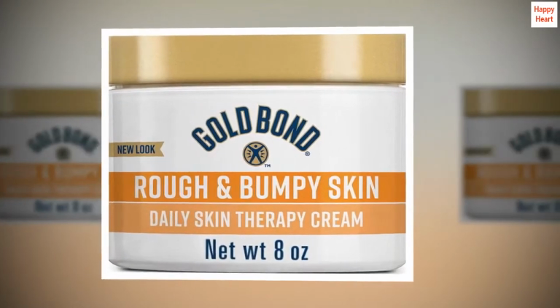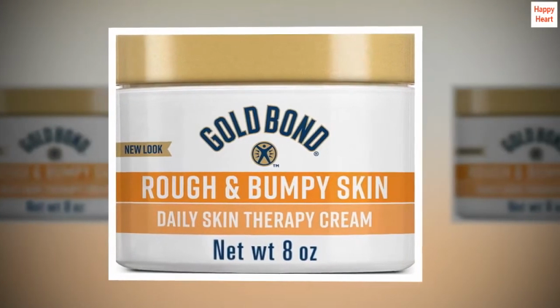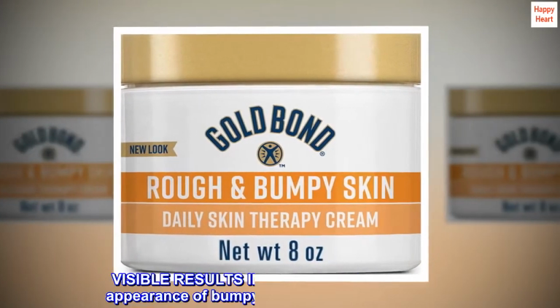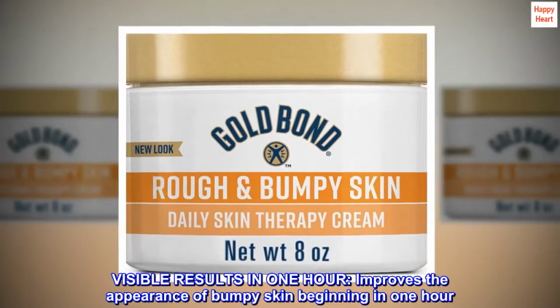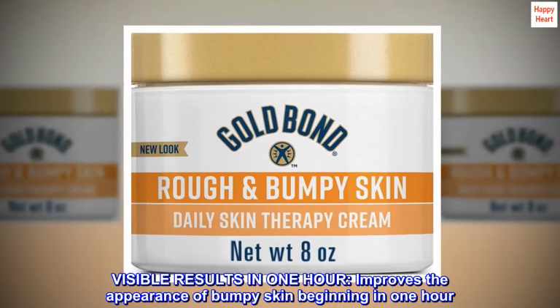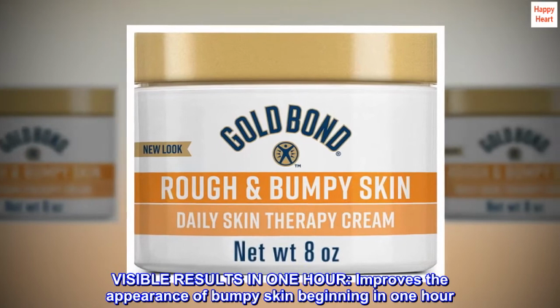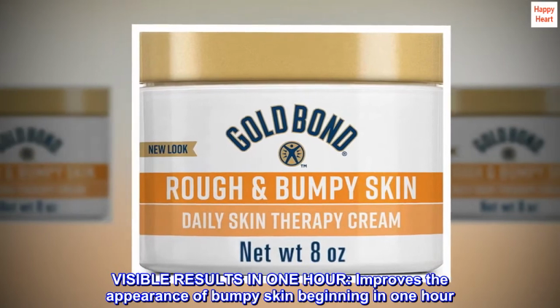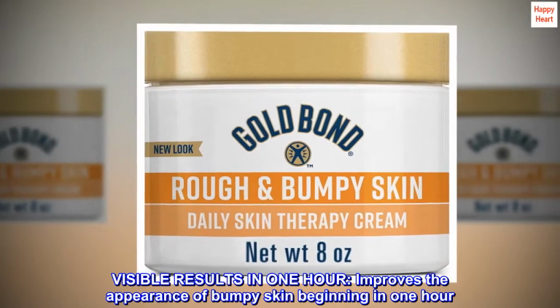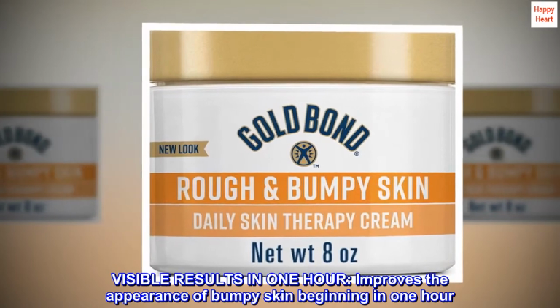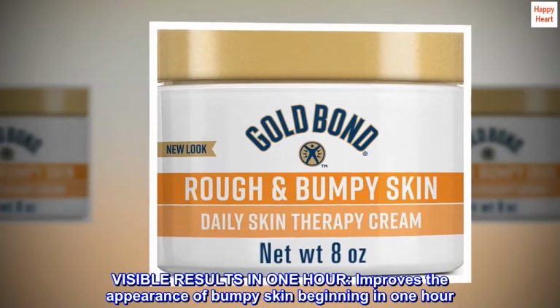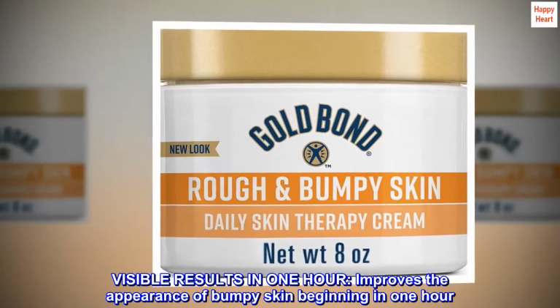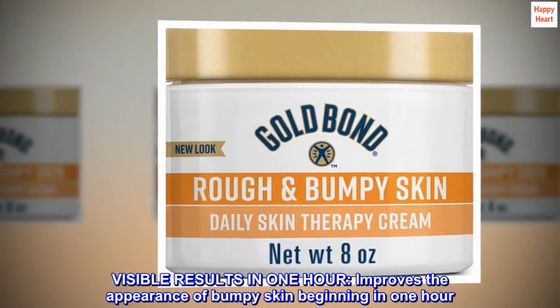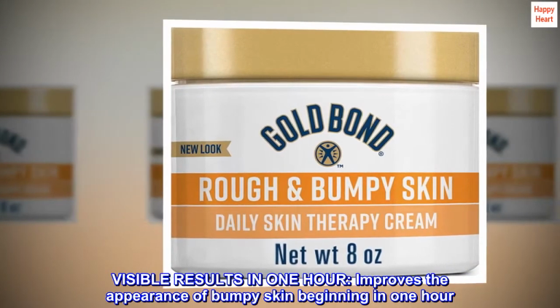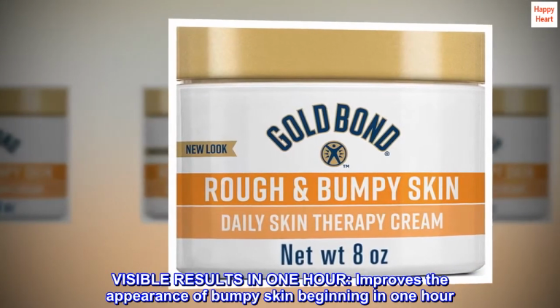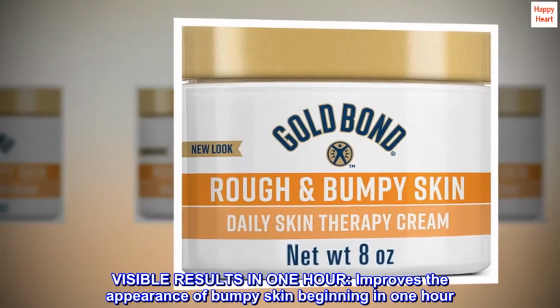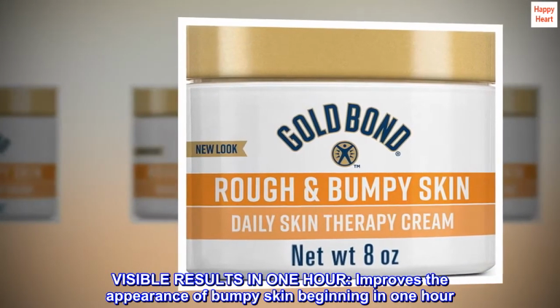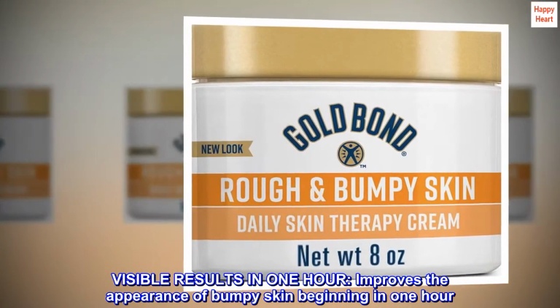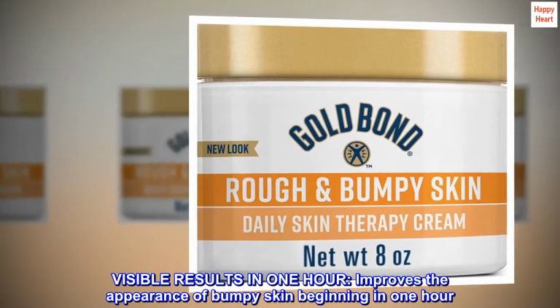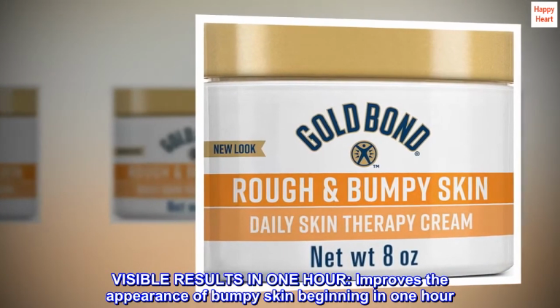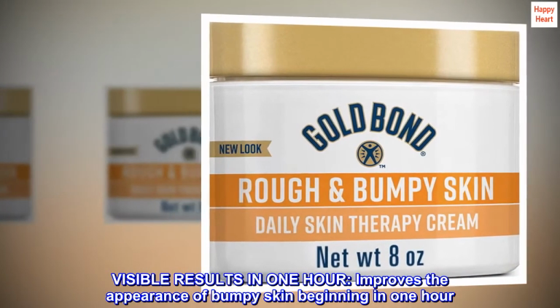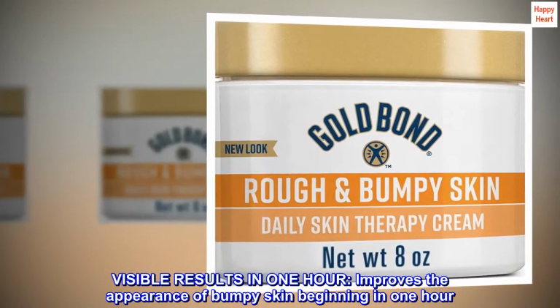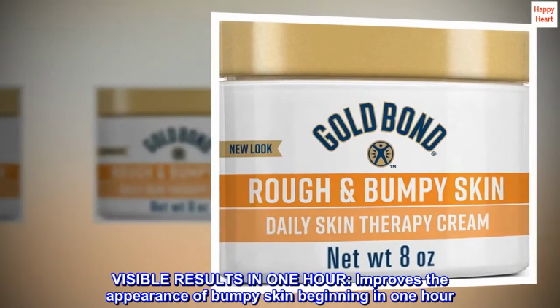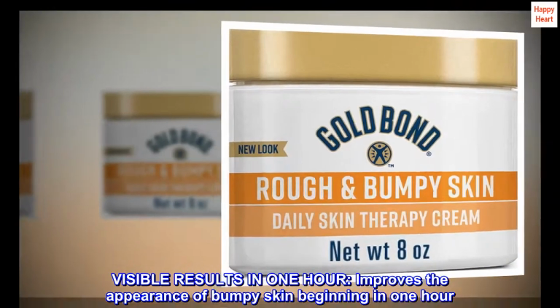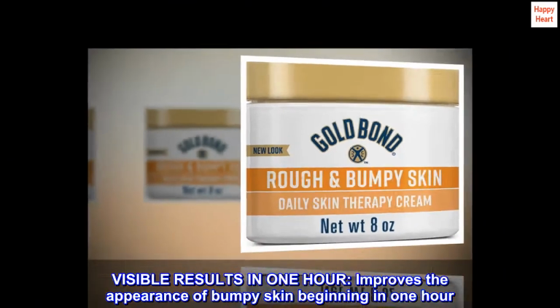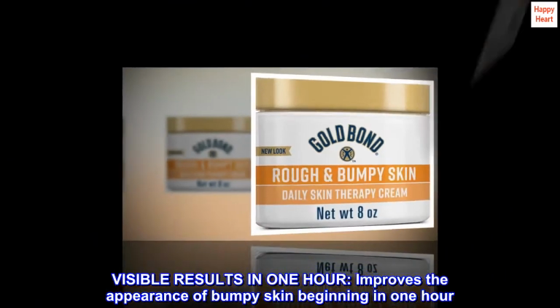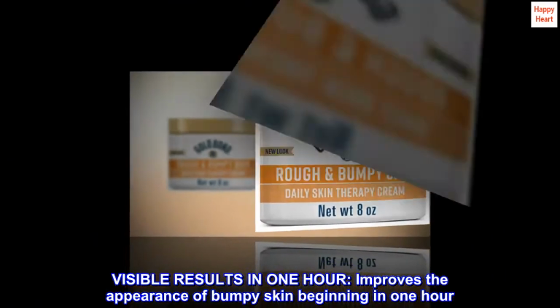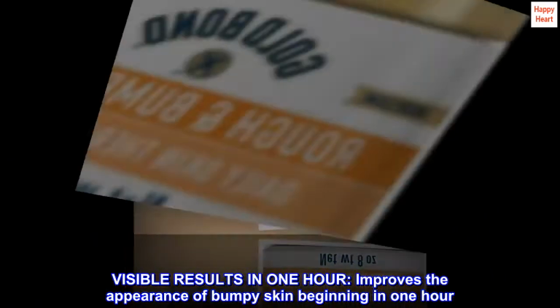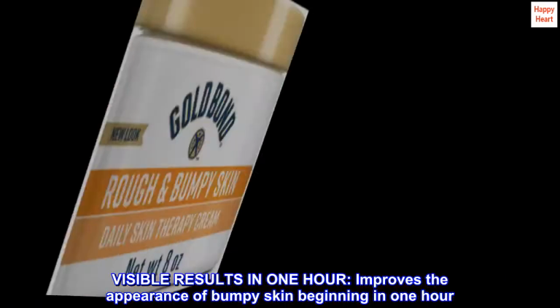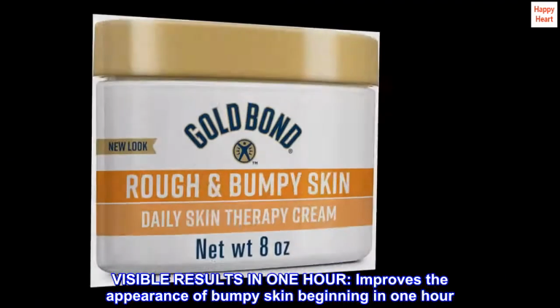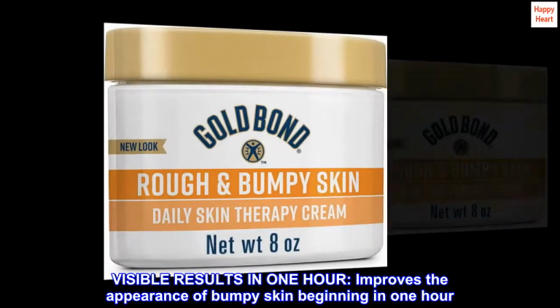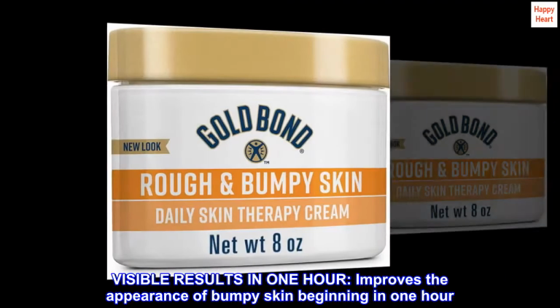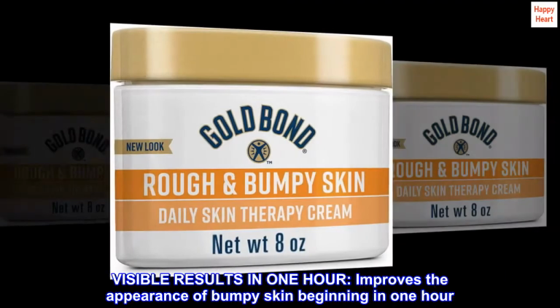Visible results in one hour. Improves the appearance of bumpy skin beginning in one hour.